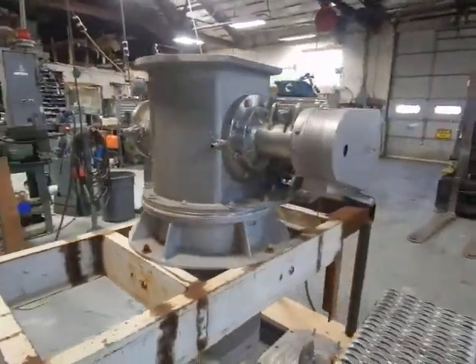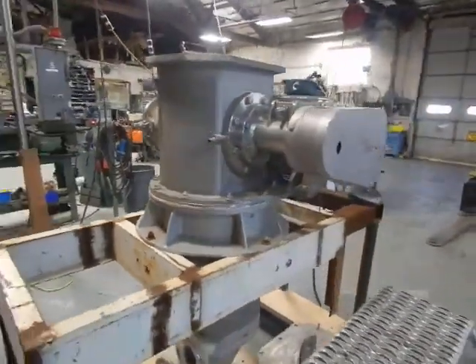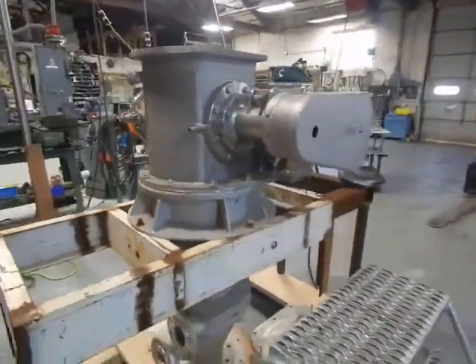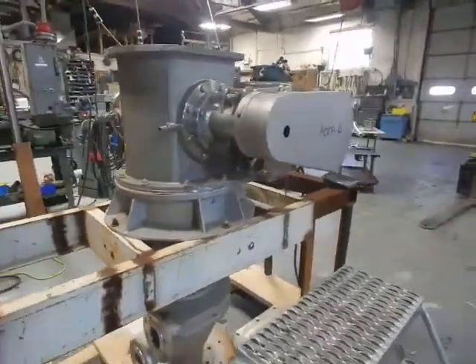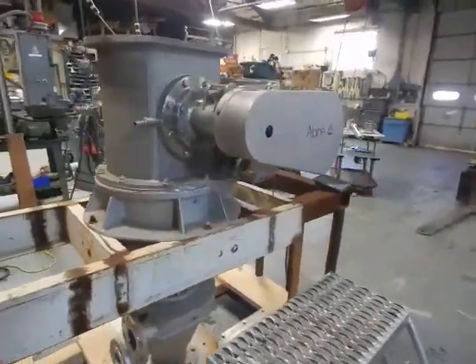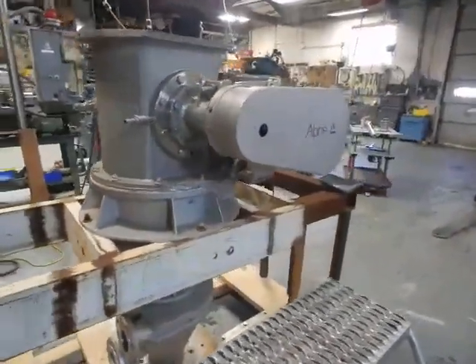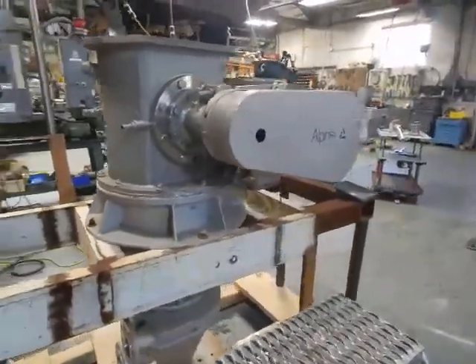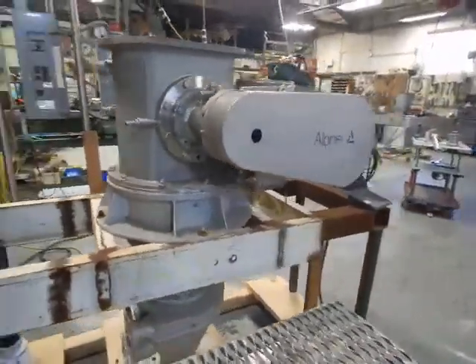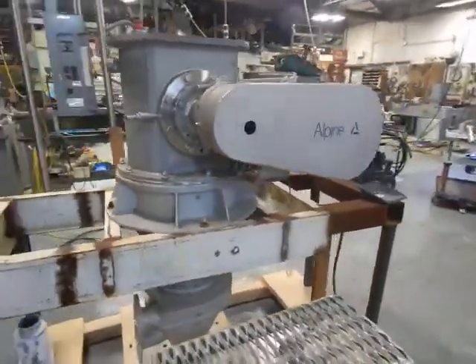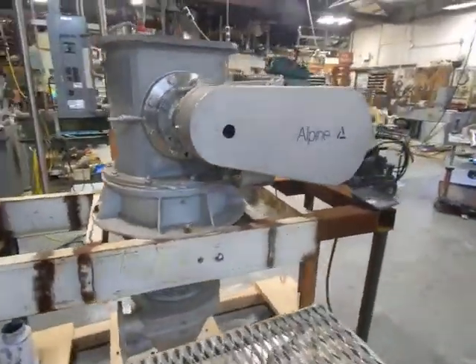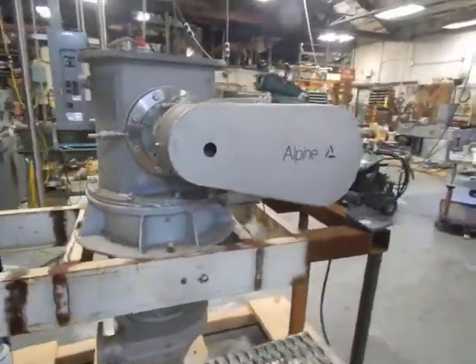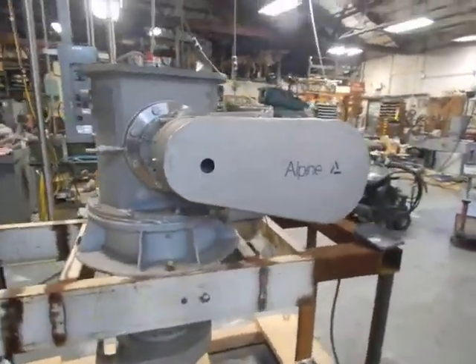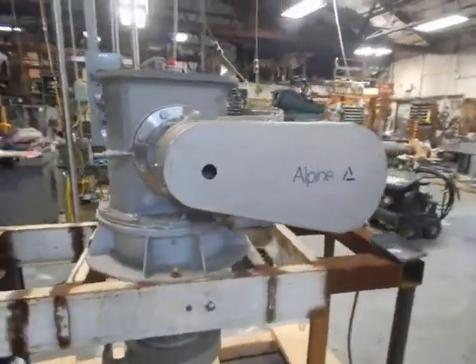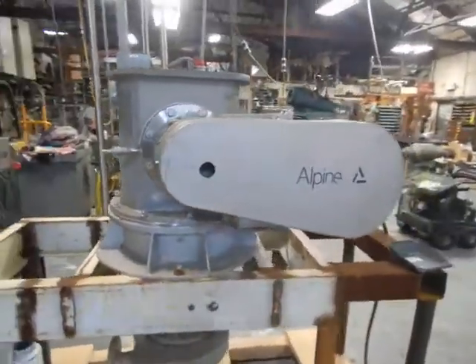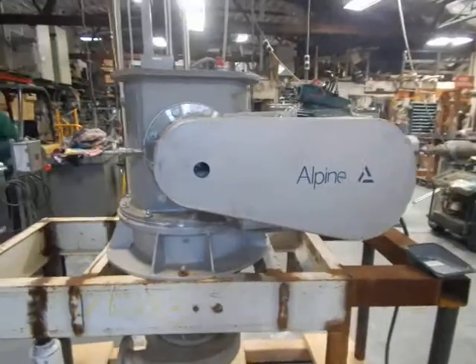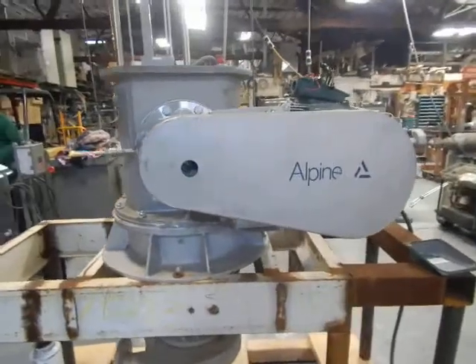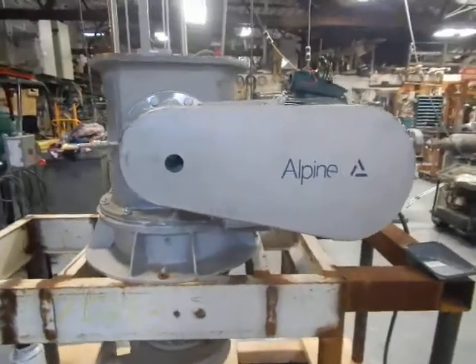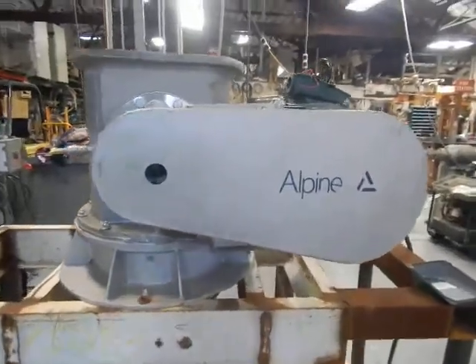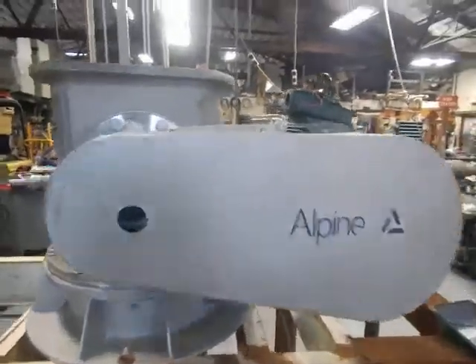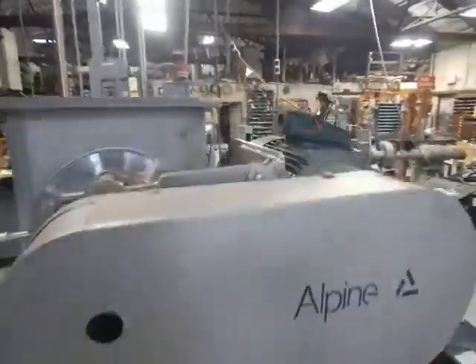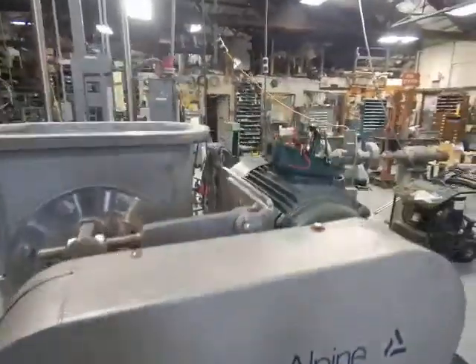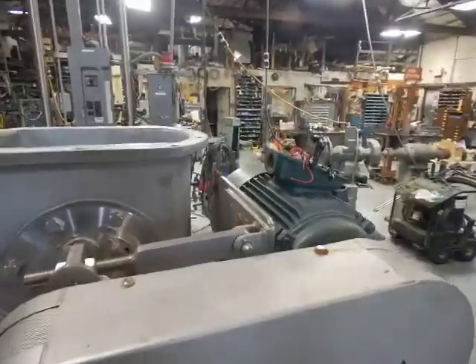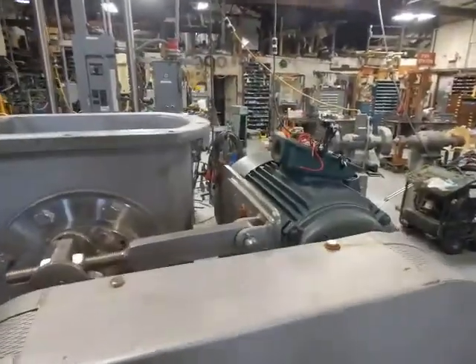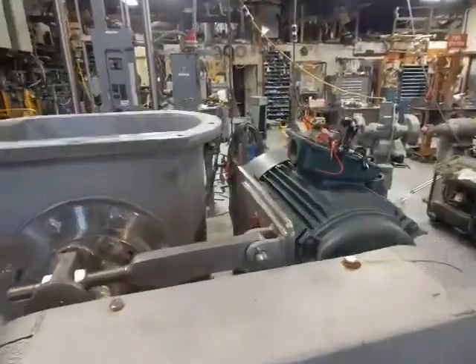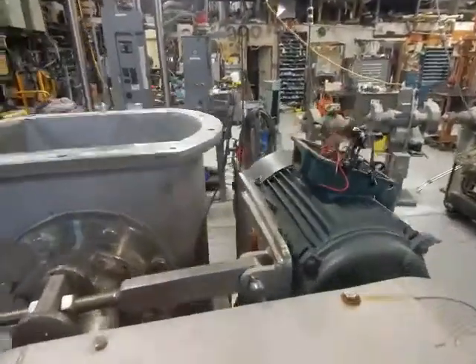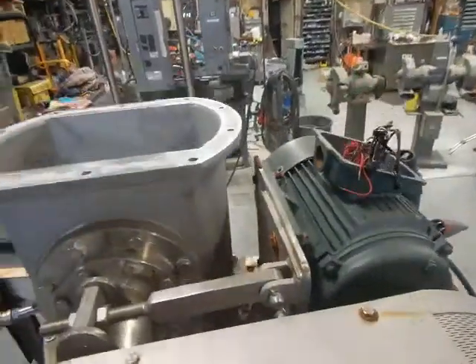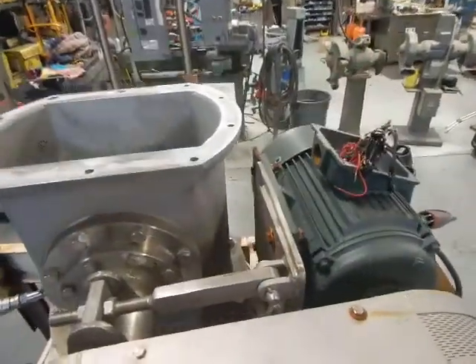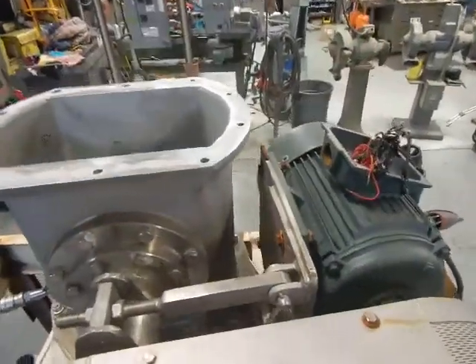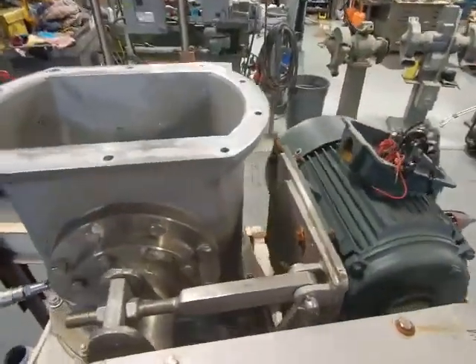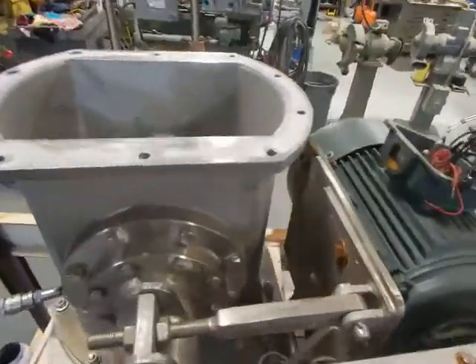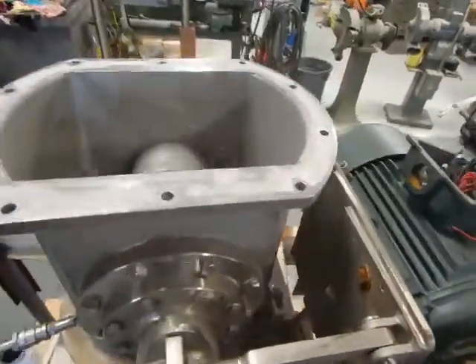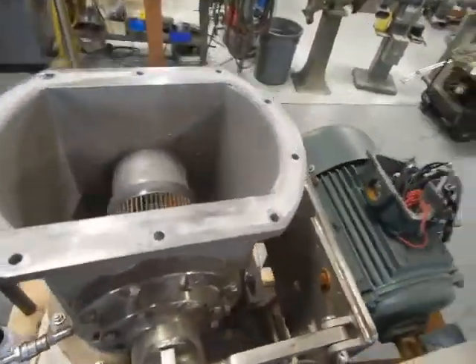You'll see it's very popular in mineral processing and what not. It's got a 15 horsepower drive — we're going to show it to you right now.